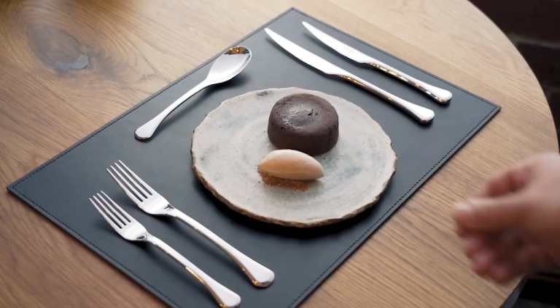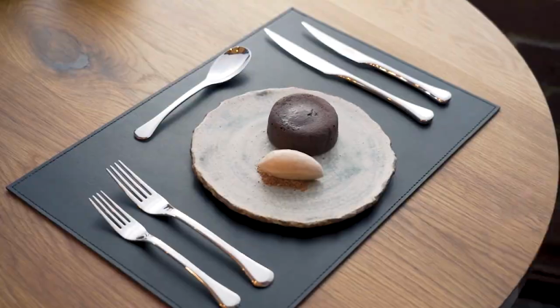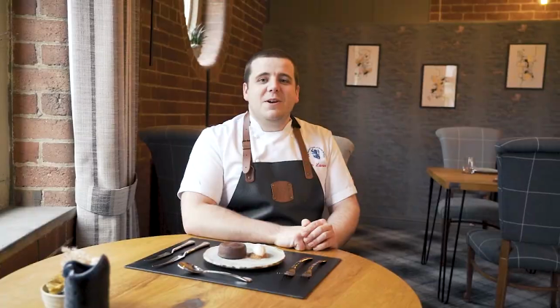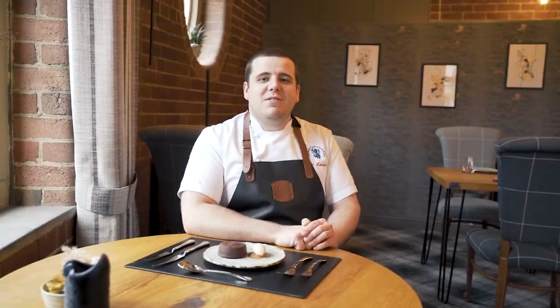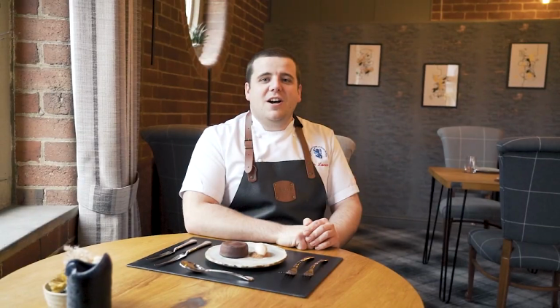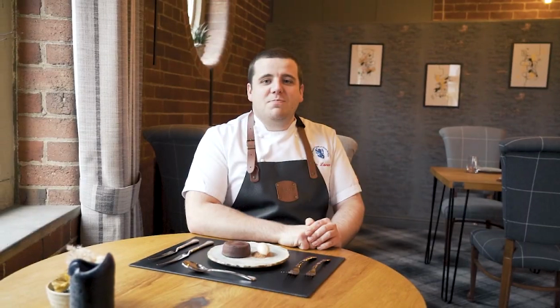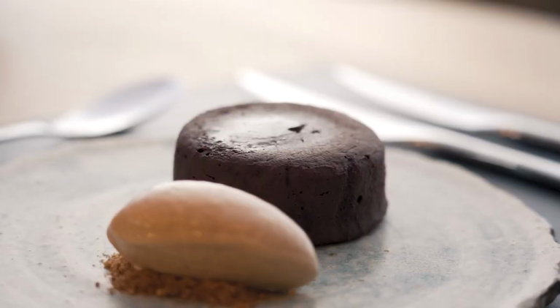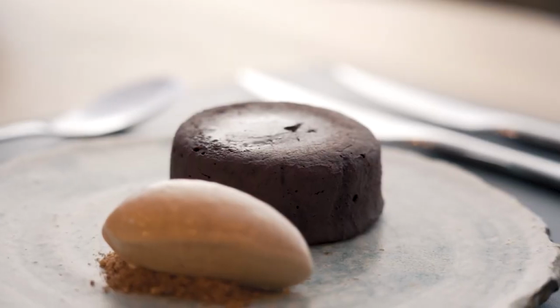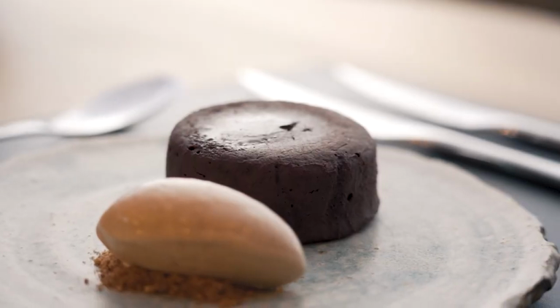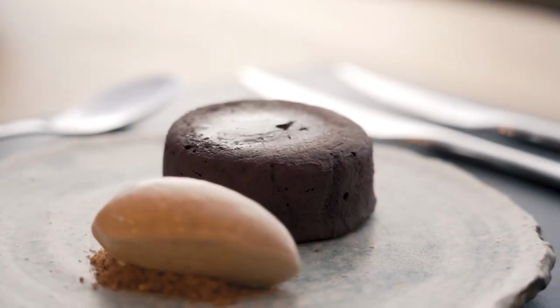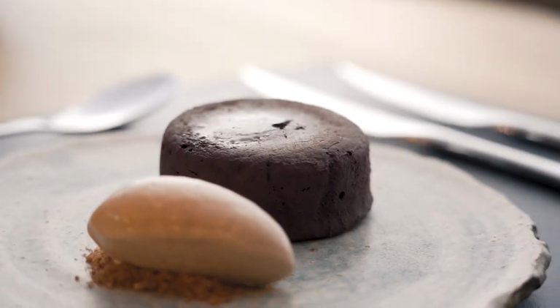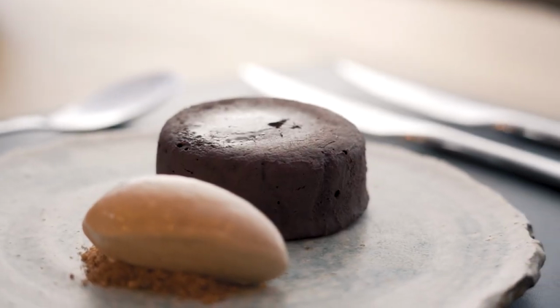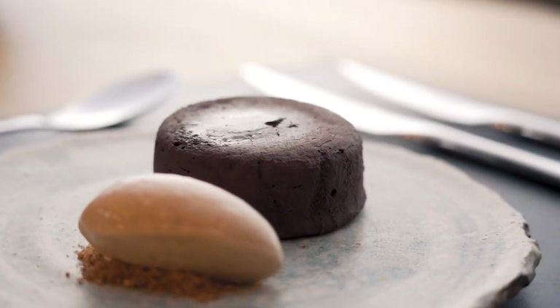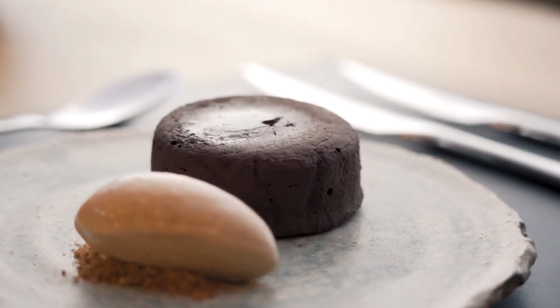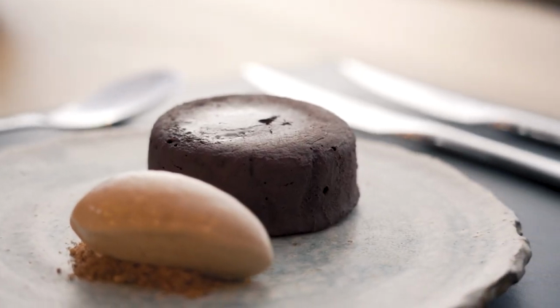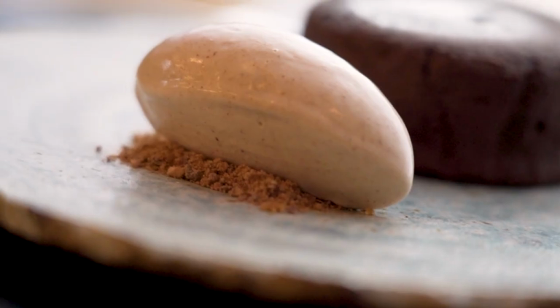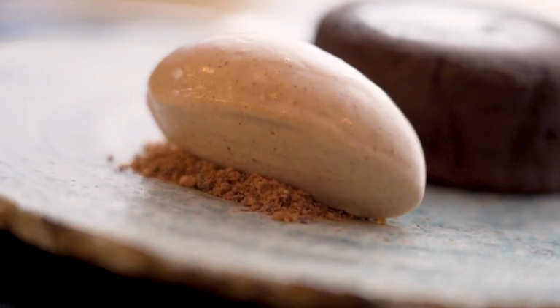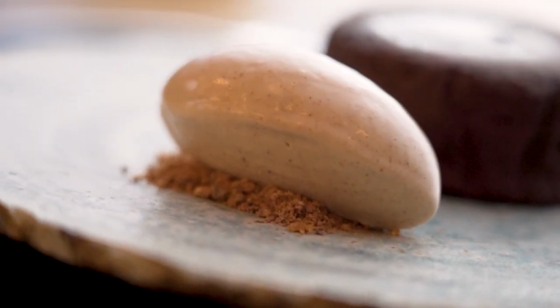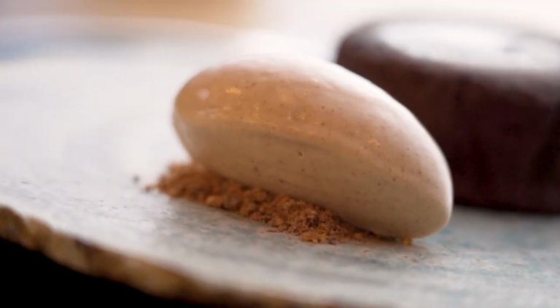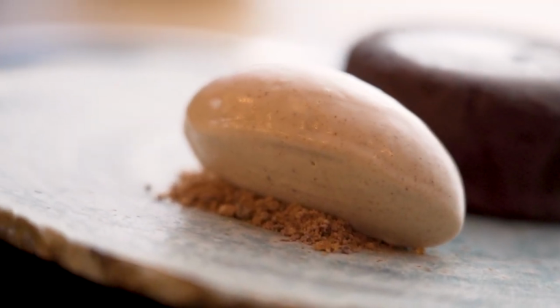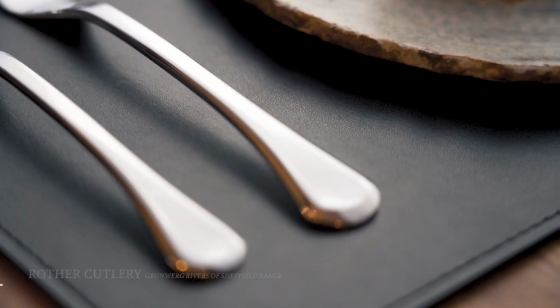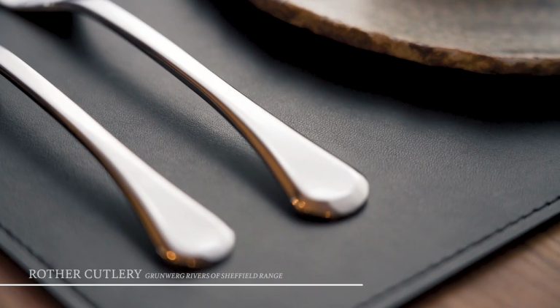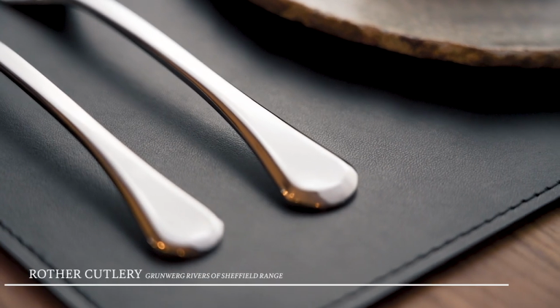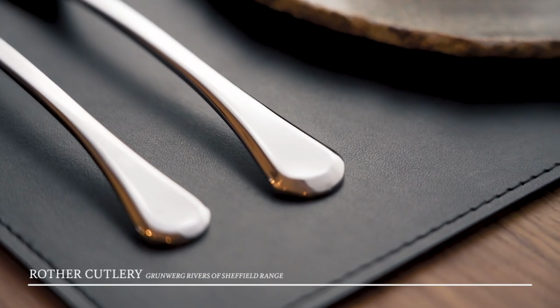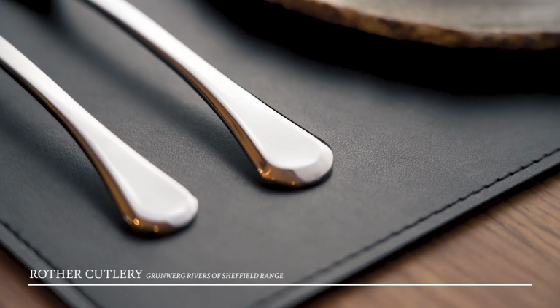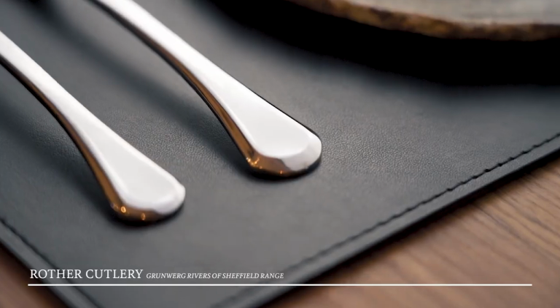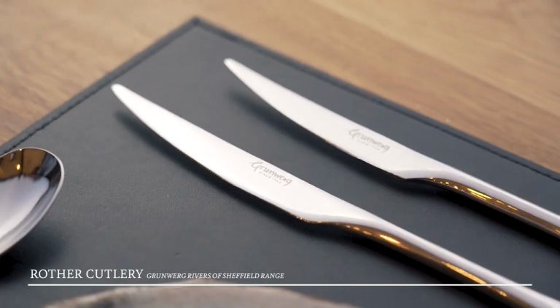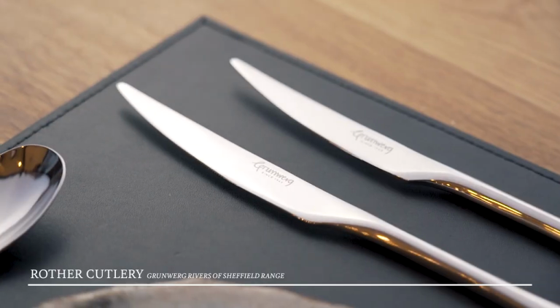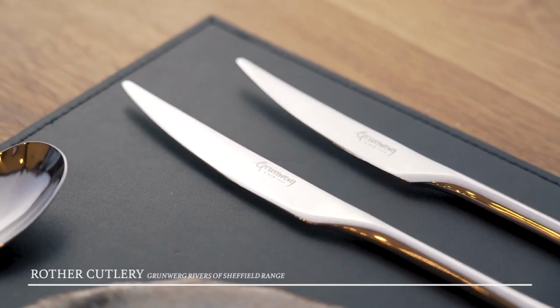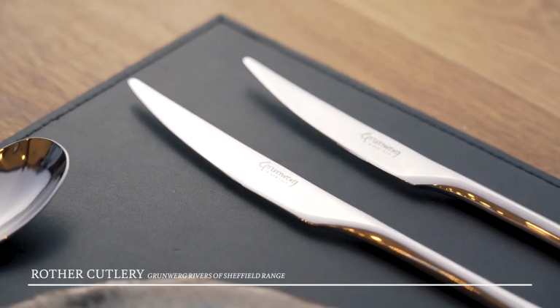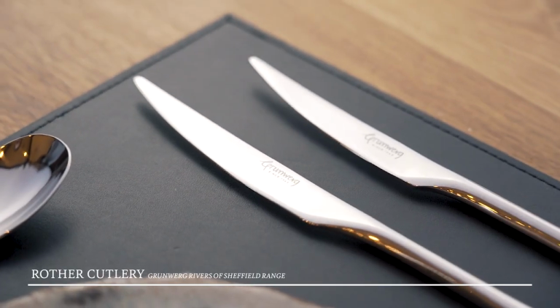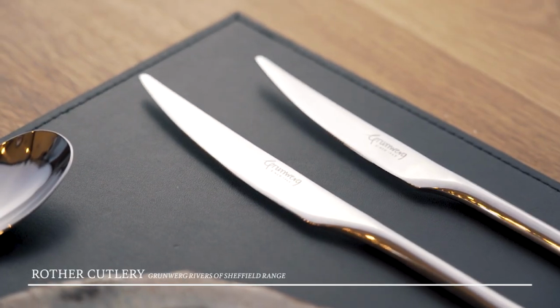Here we've got our bouillon chocolate fondant with caramel ice cream, and we're pairing that with the Robba Cutlery range. Let's go!